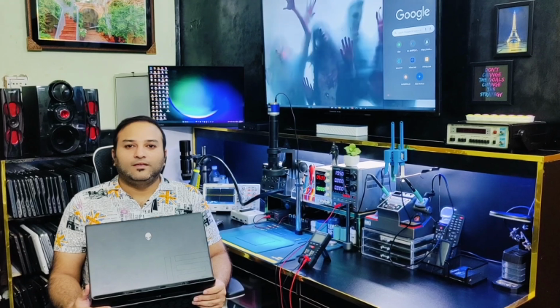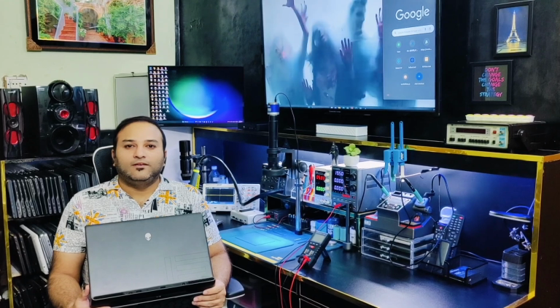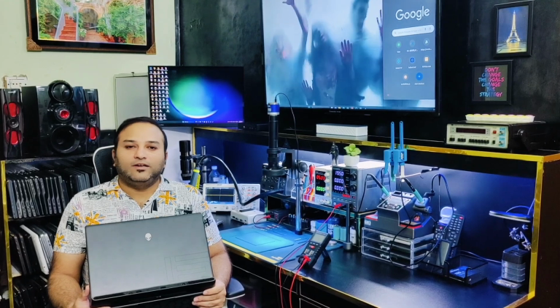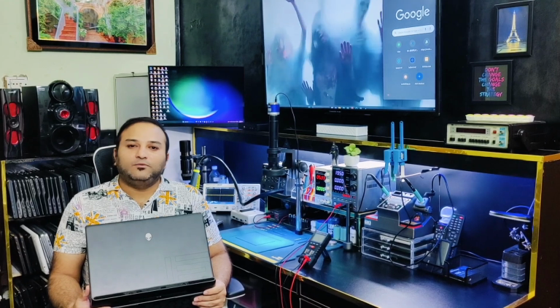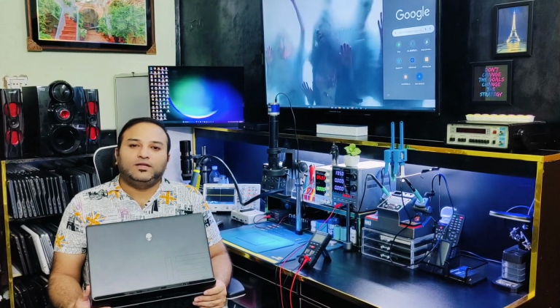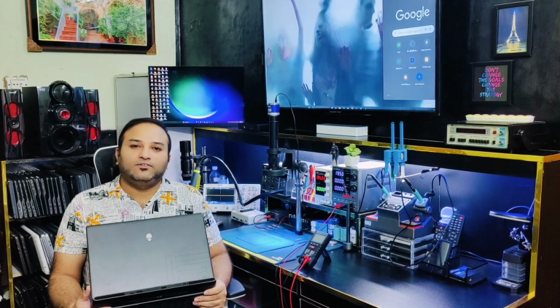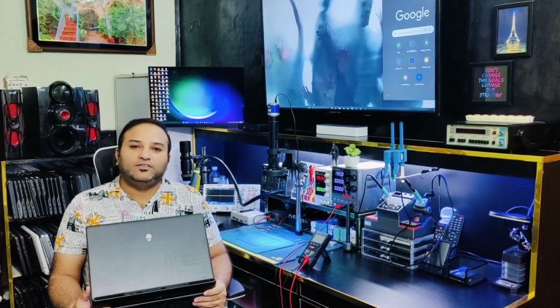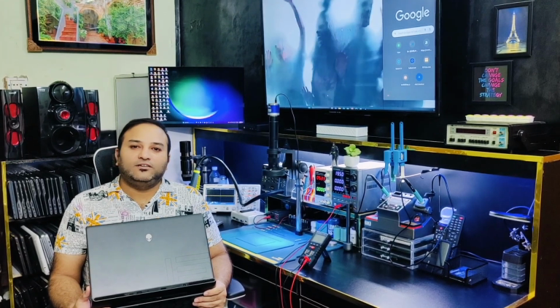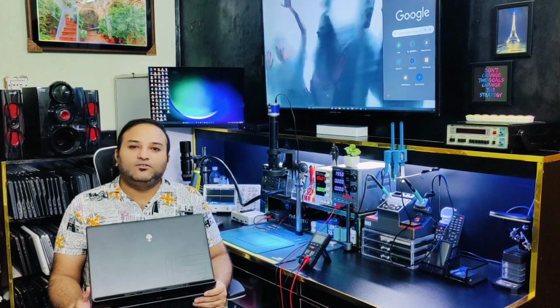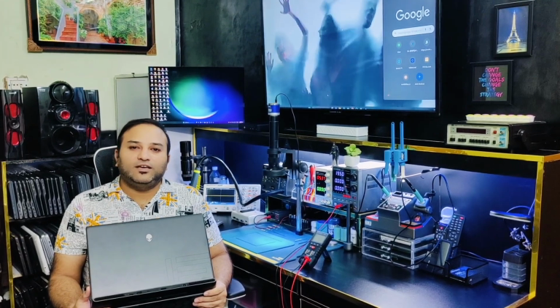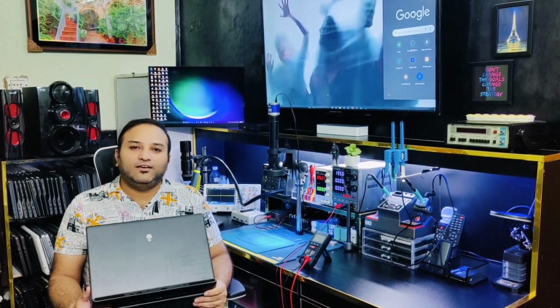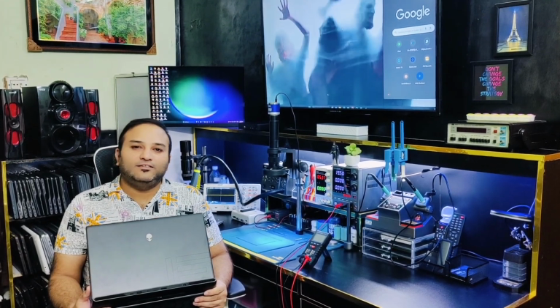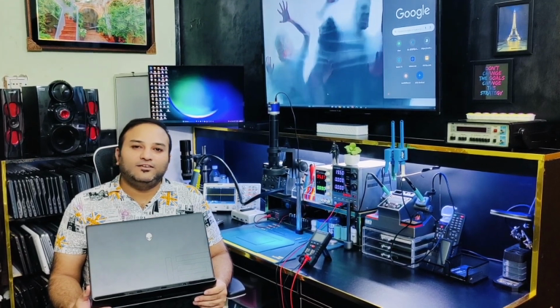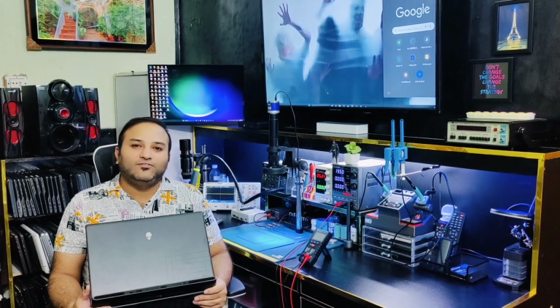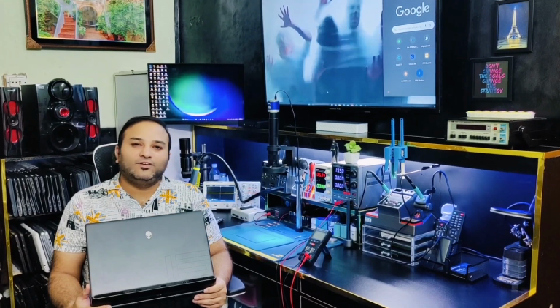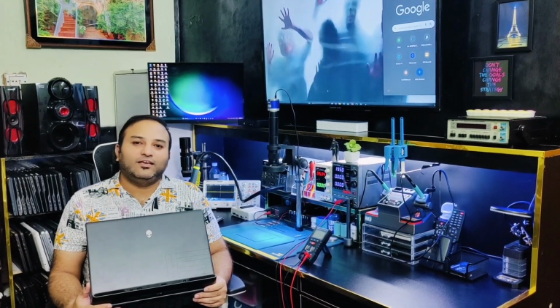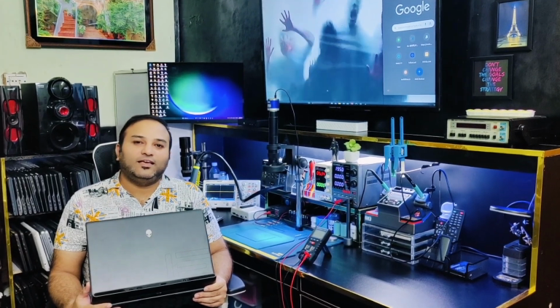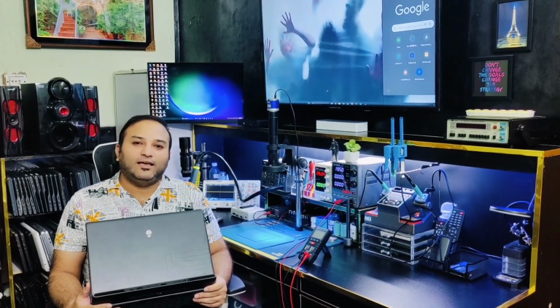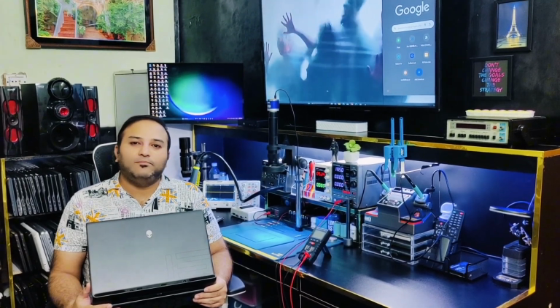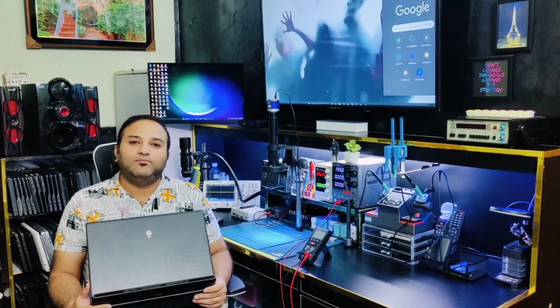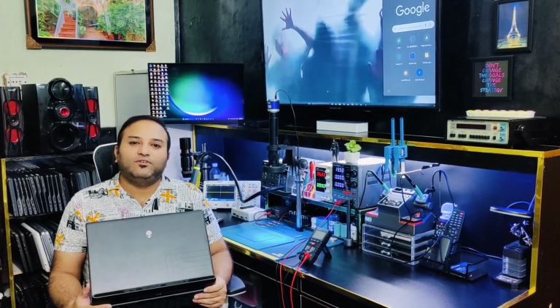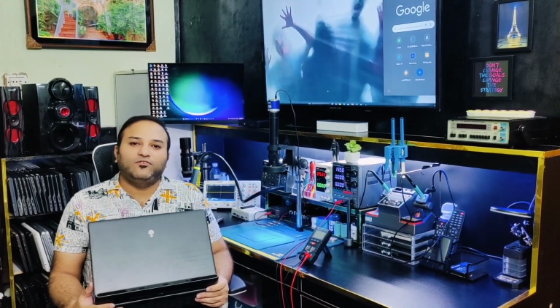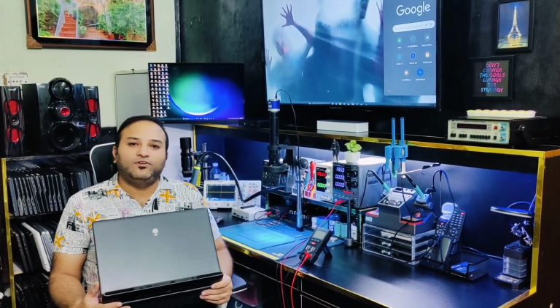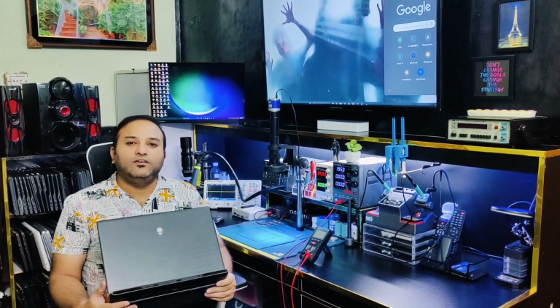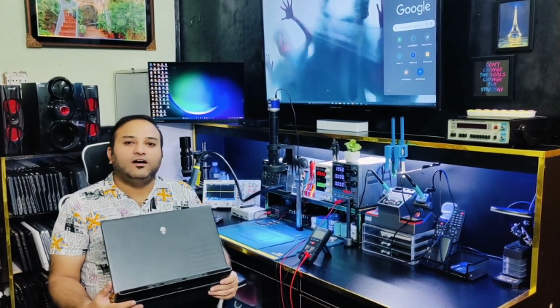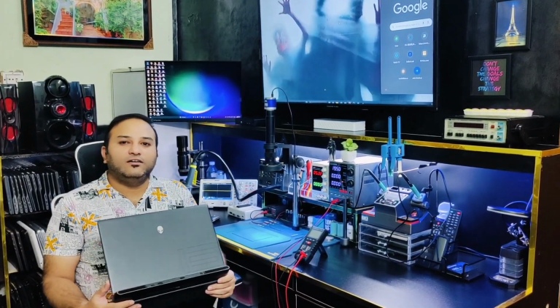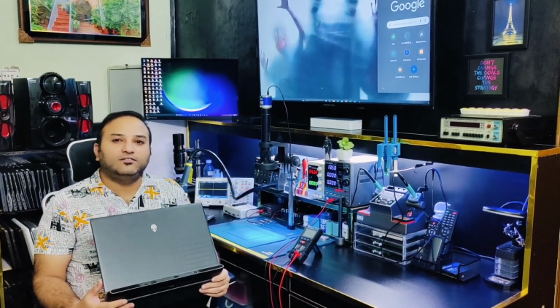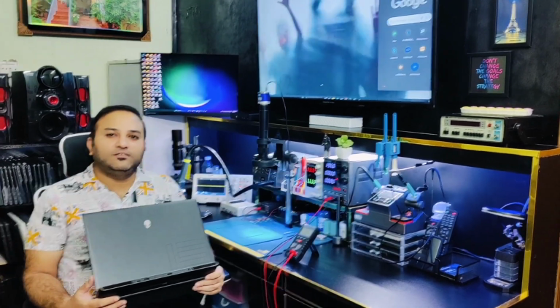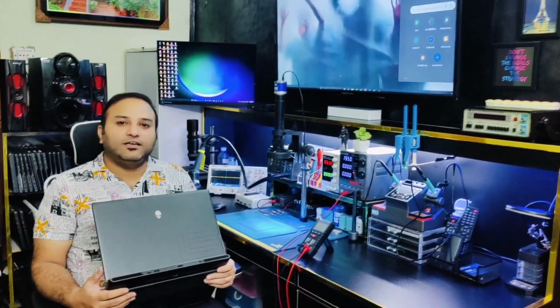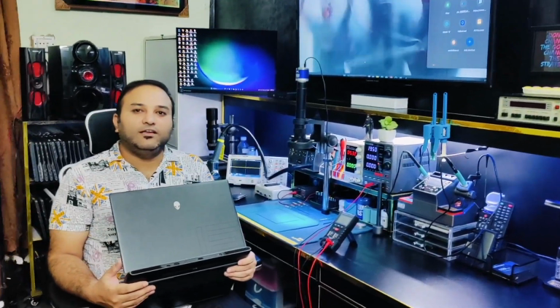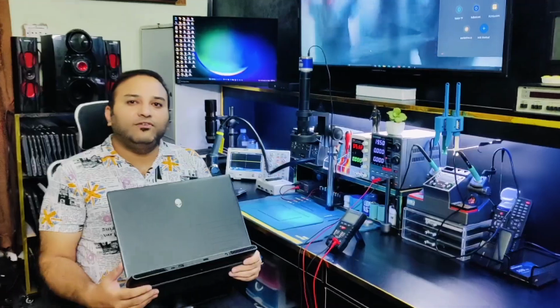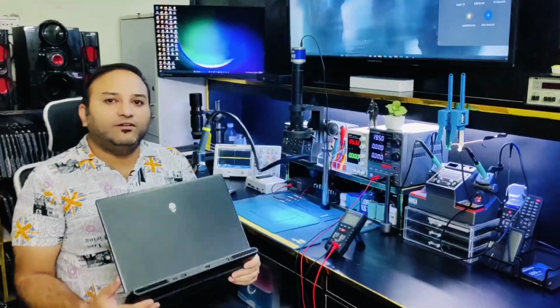Welcome to Laban channel. Today I received an M15 R6 Alienware laptop.